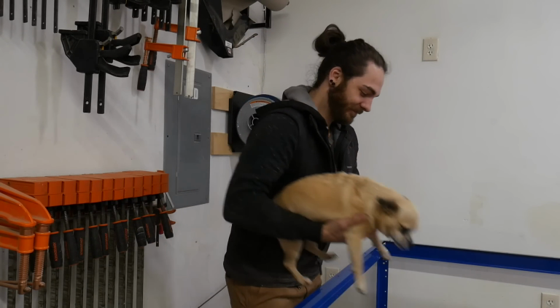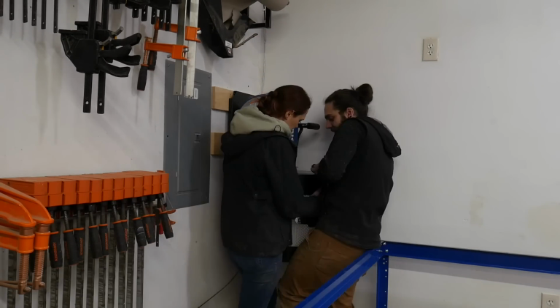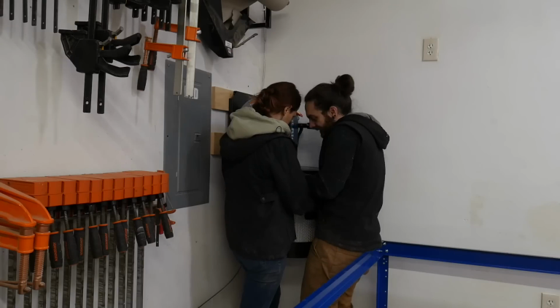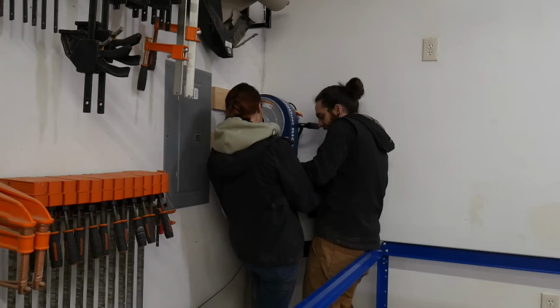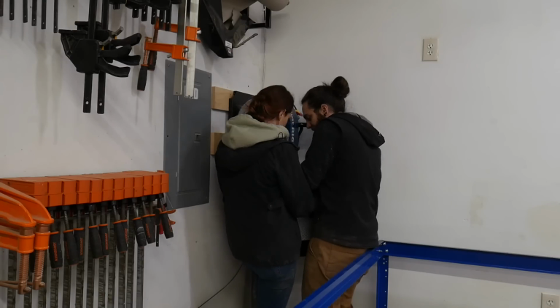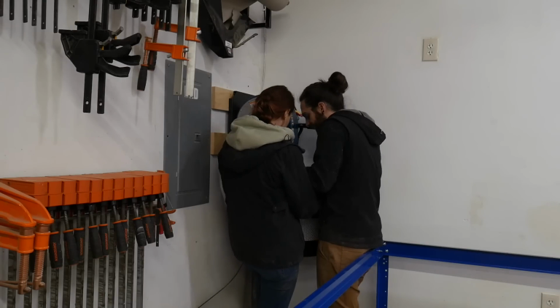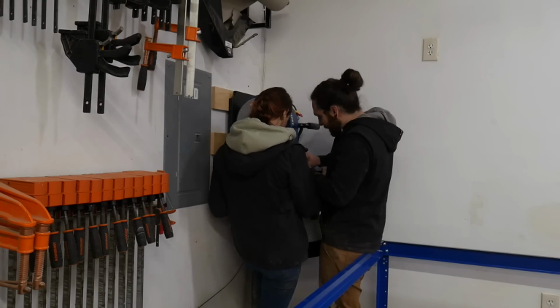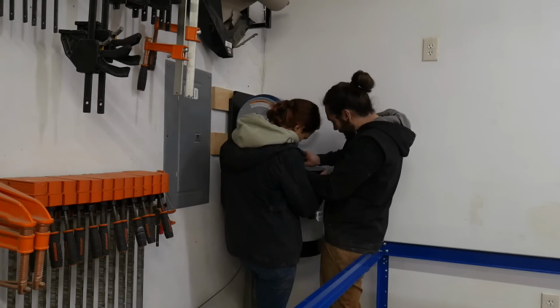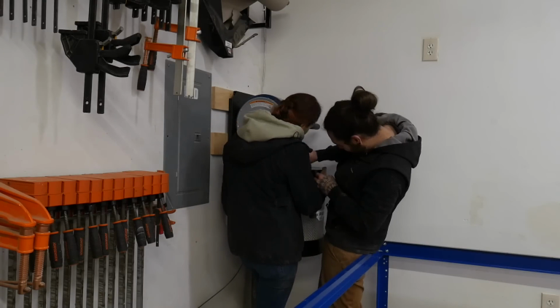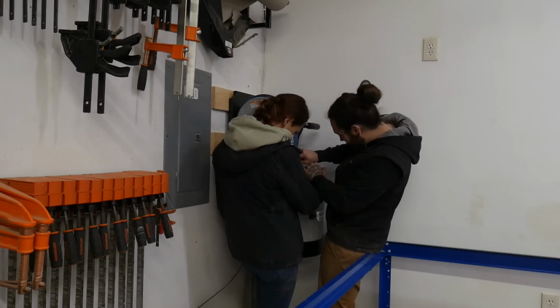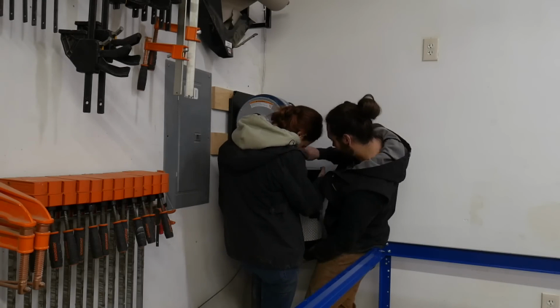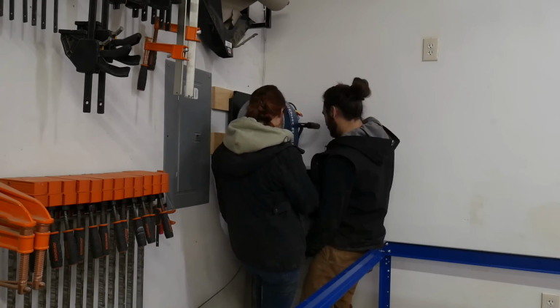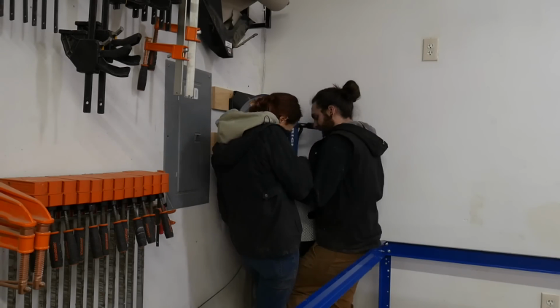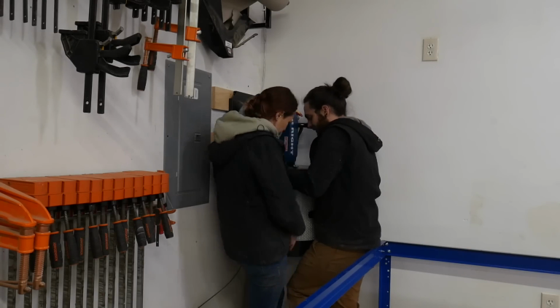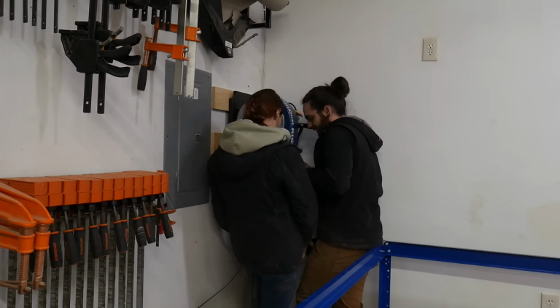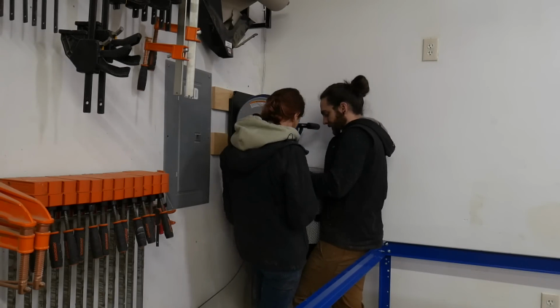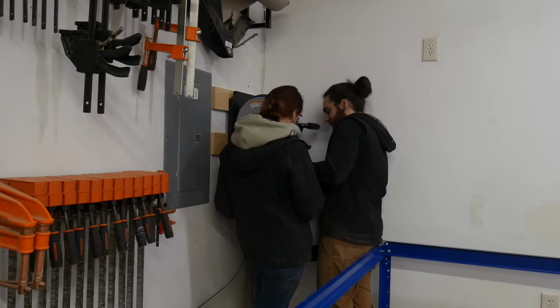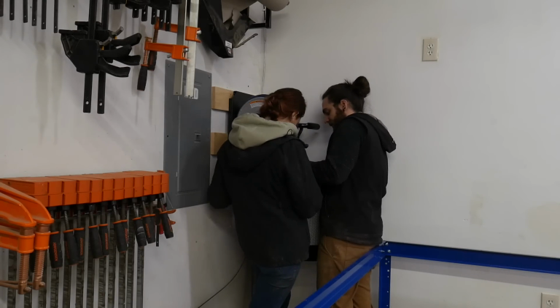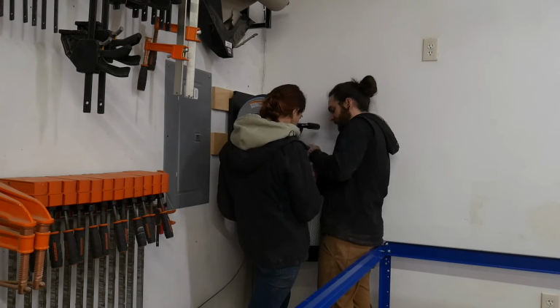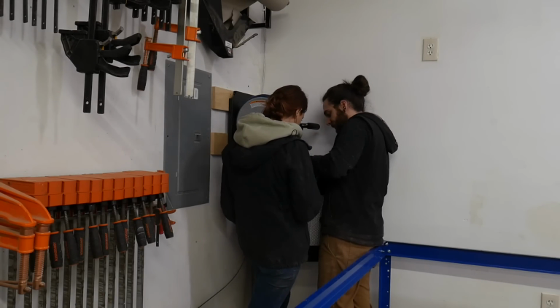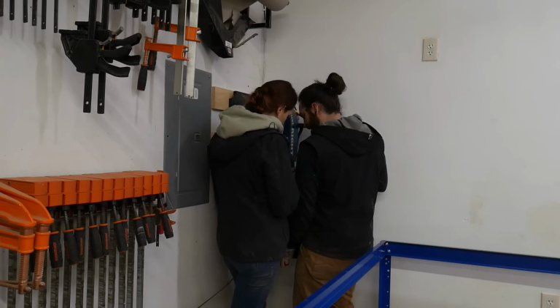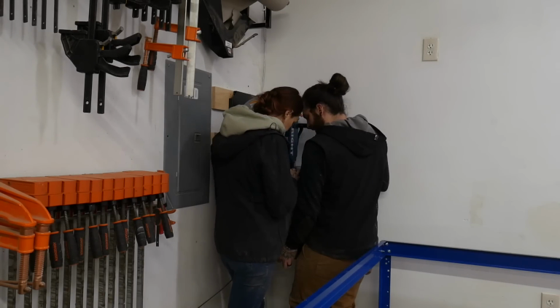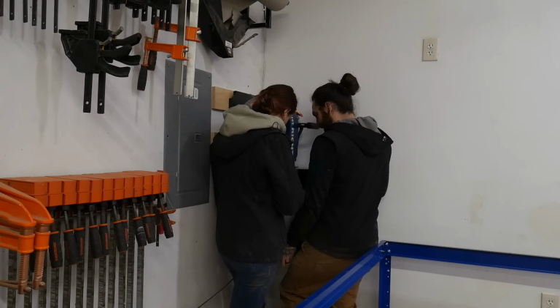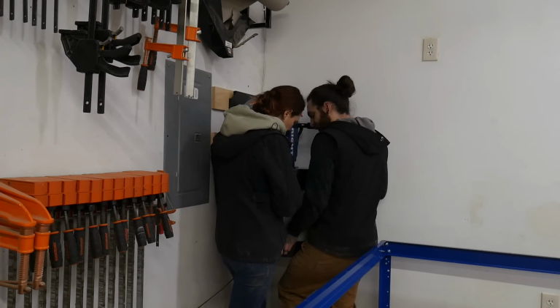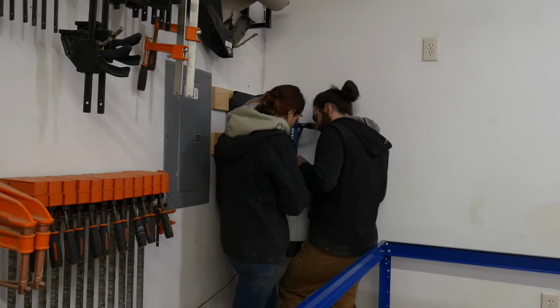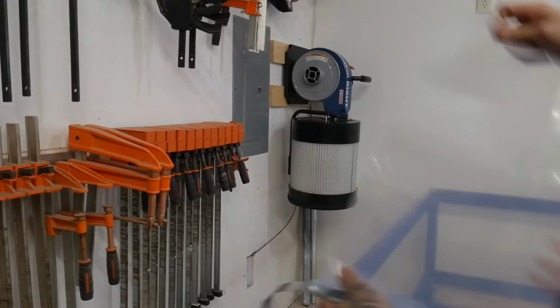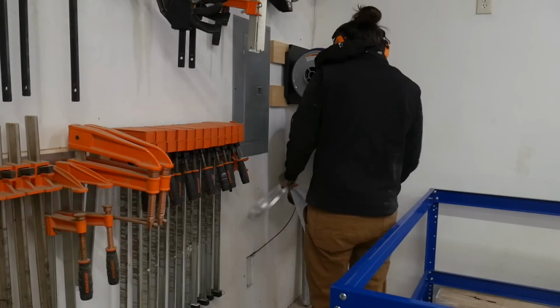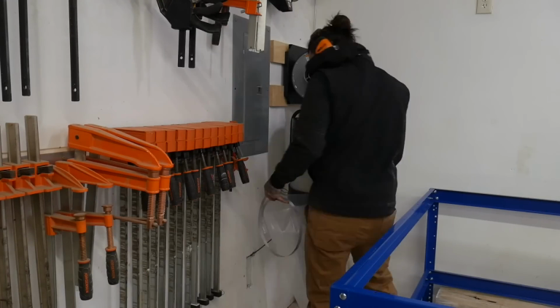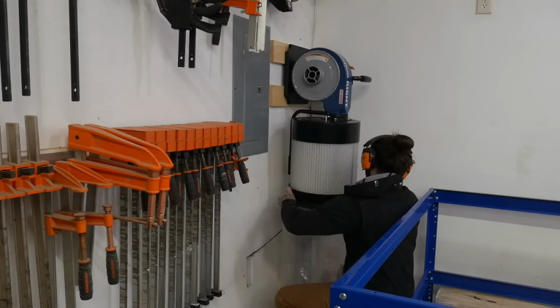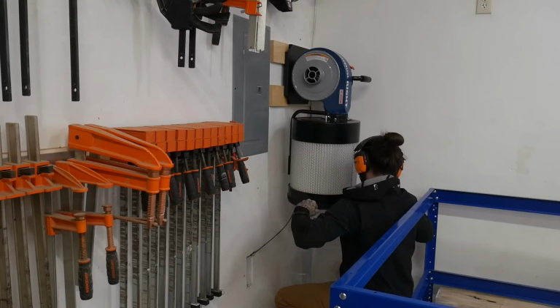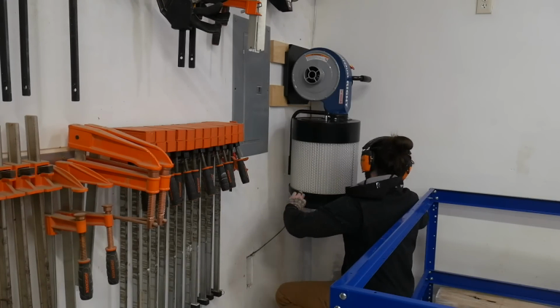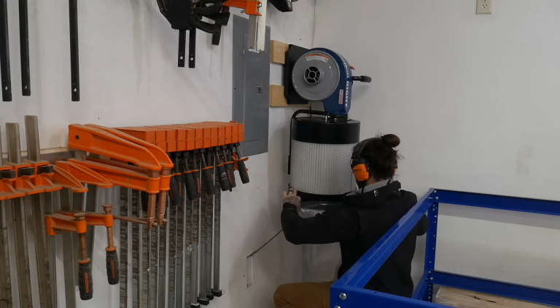I just needed a quick set of extra hands just to tighten these screws while holding this thing up. It was just kind of cumbersome and hard to hold.